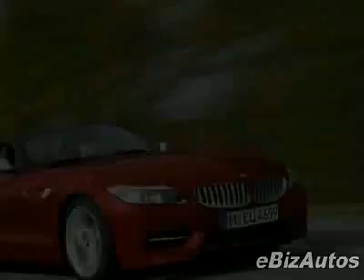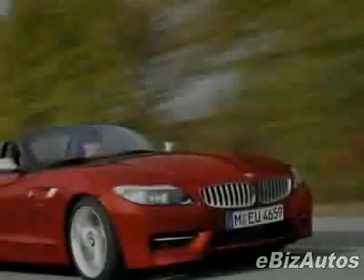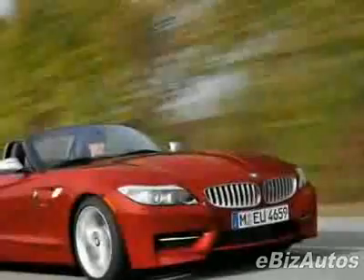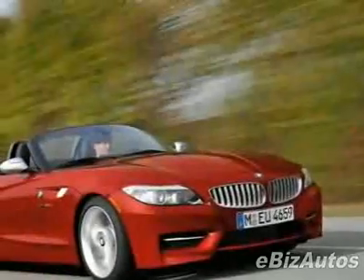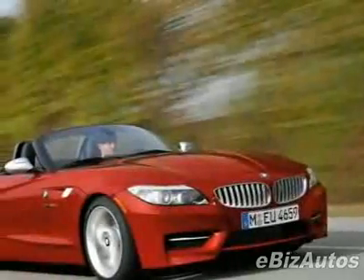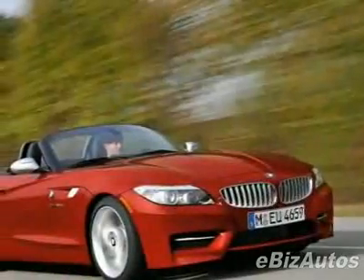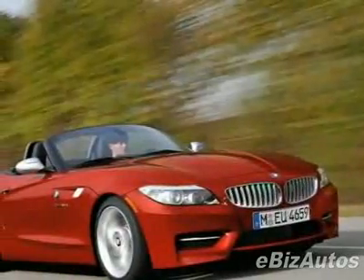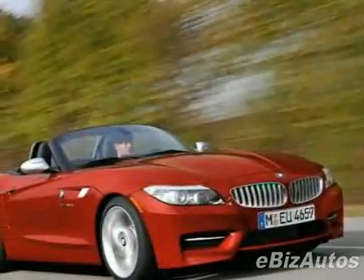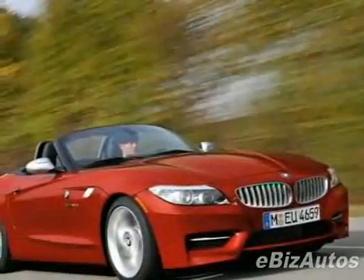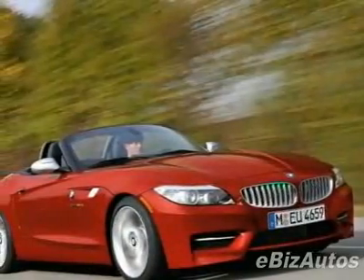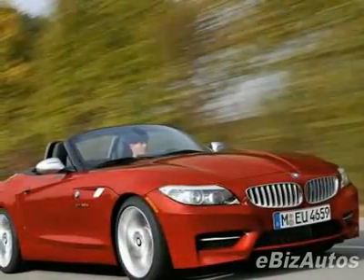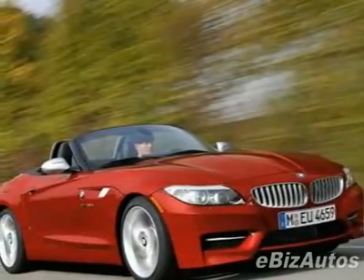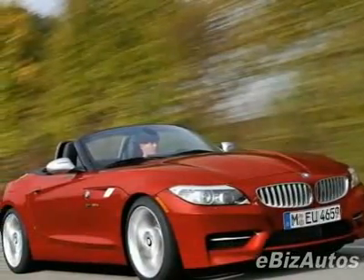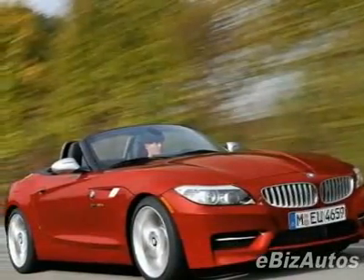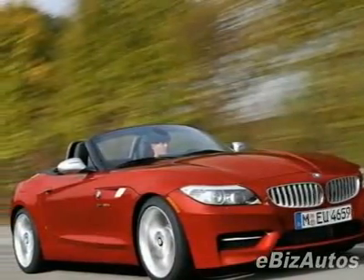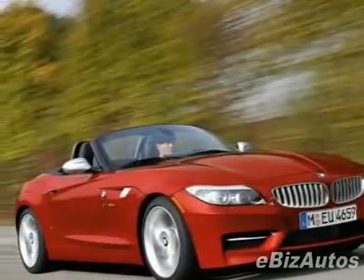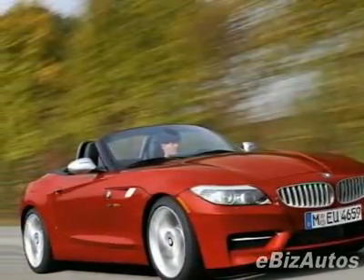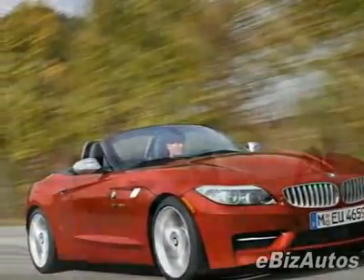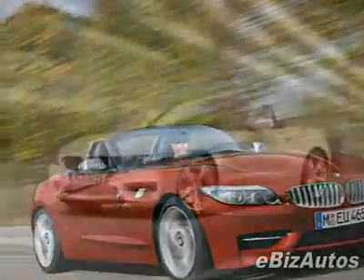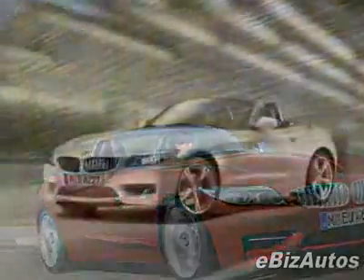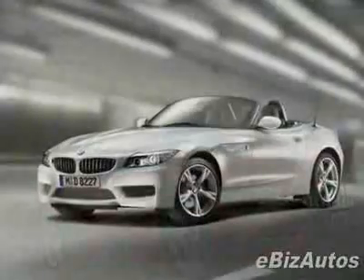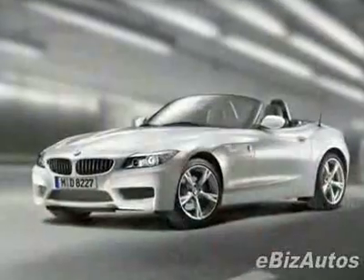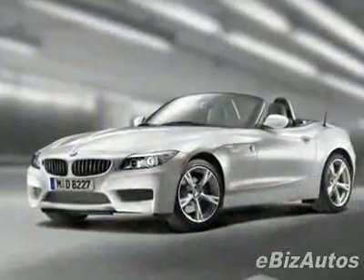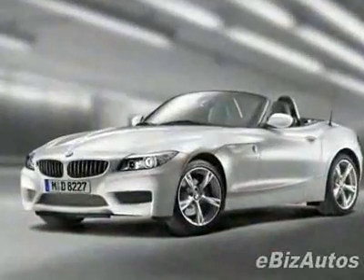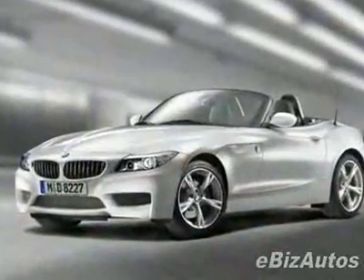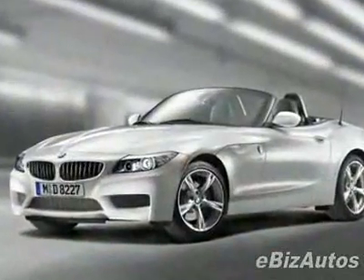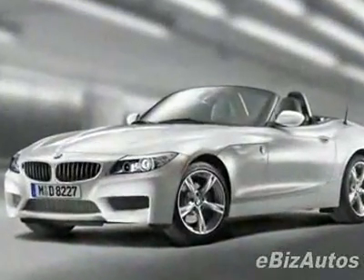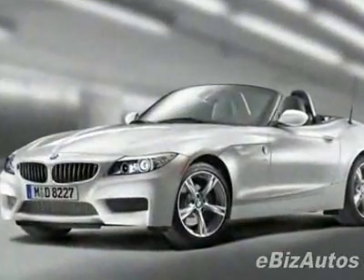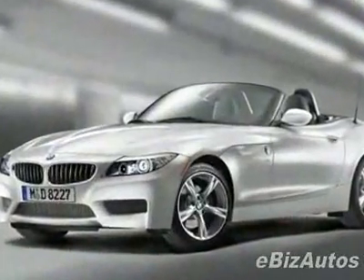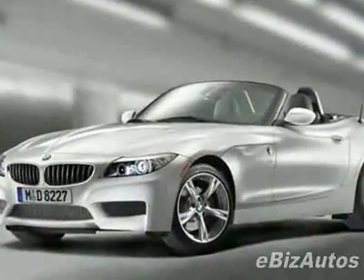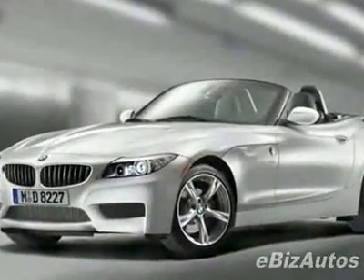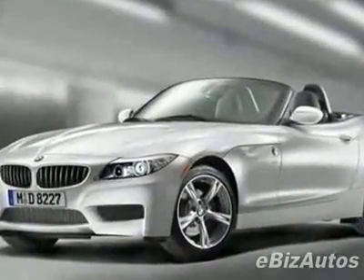Look at this new 2011 BMW Z4 Roadster. For your protection, this vehicle has a full factory warranty.